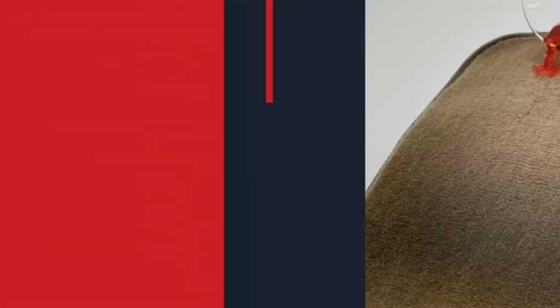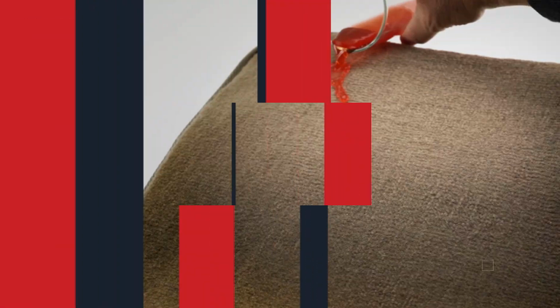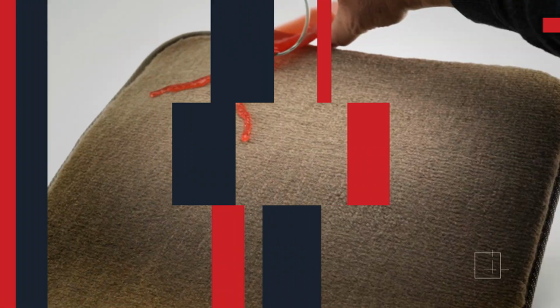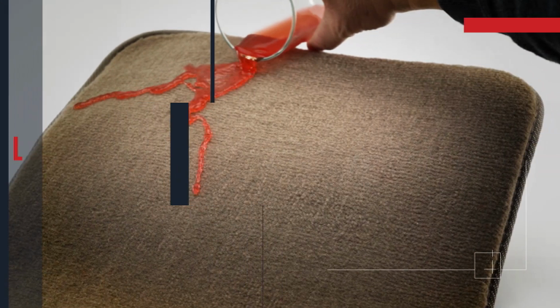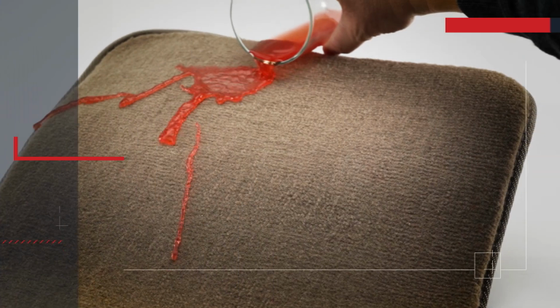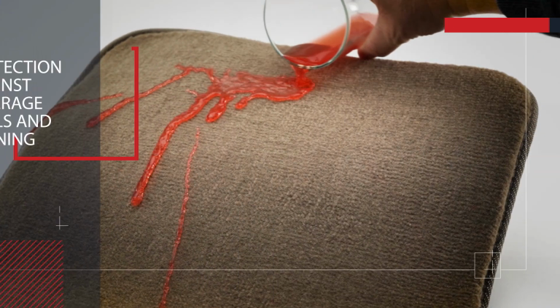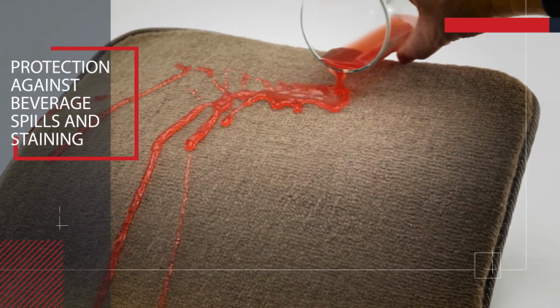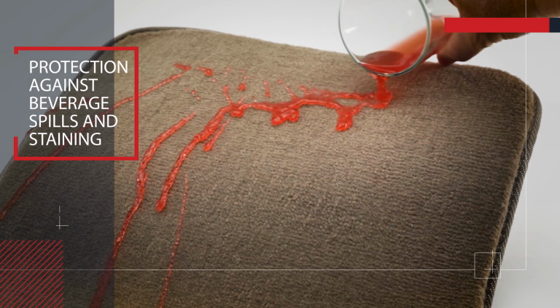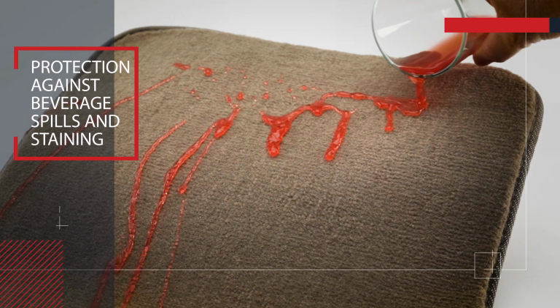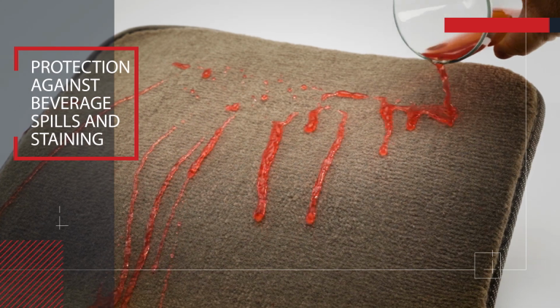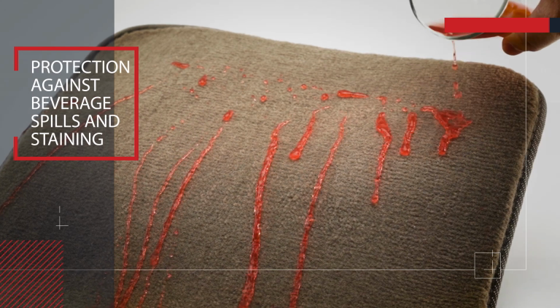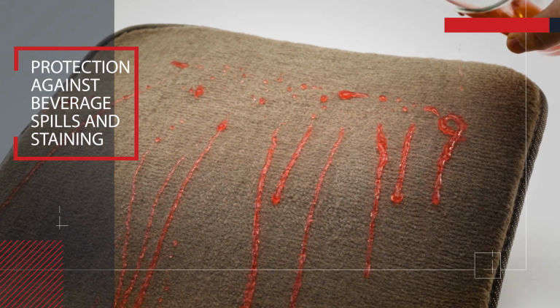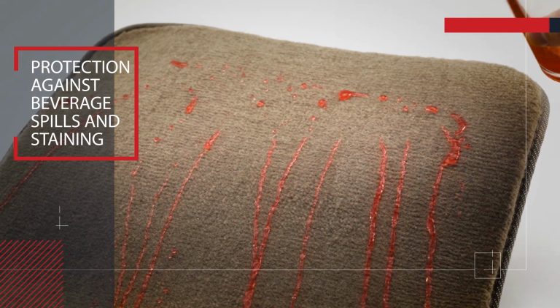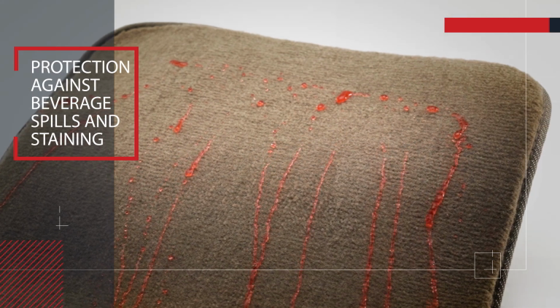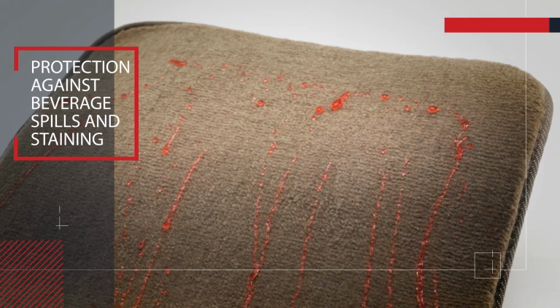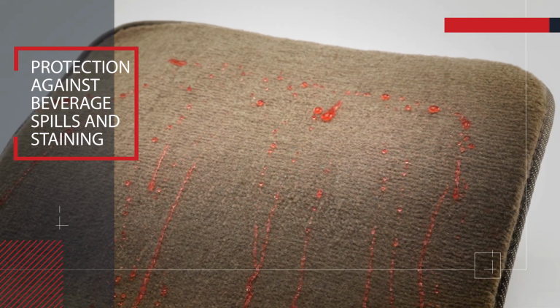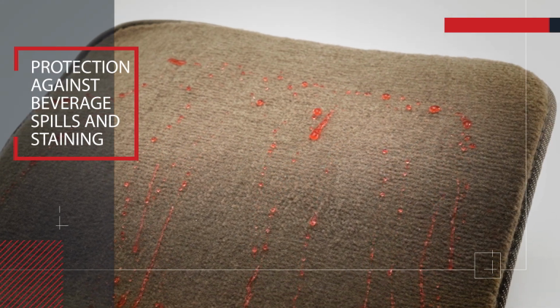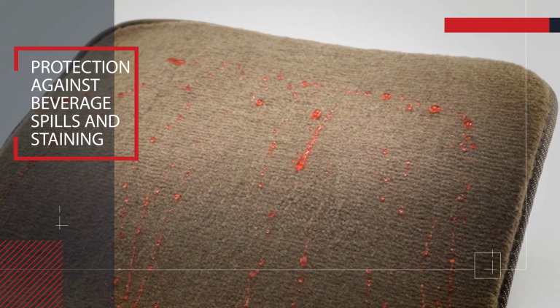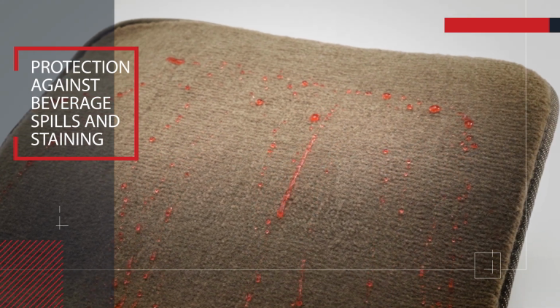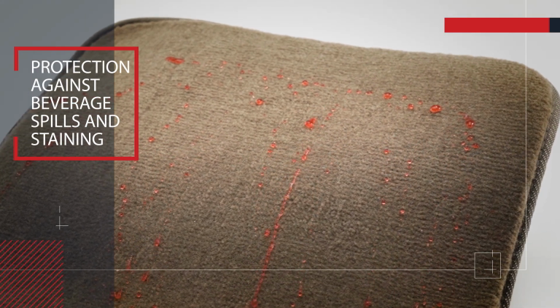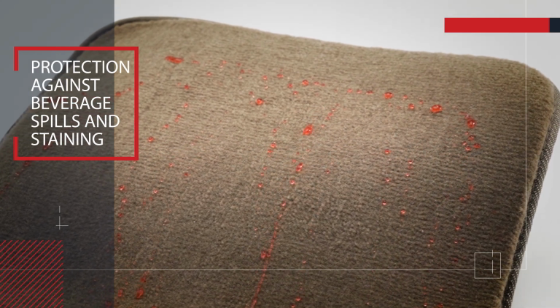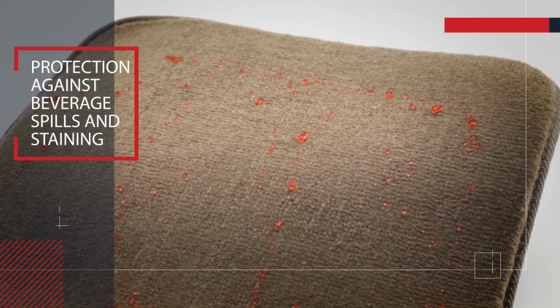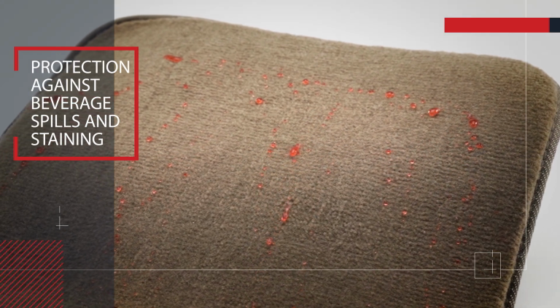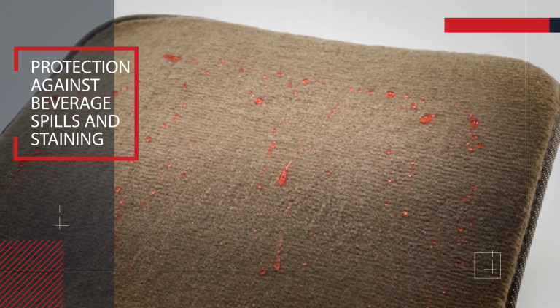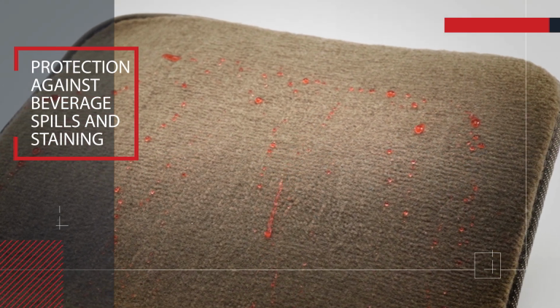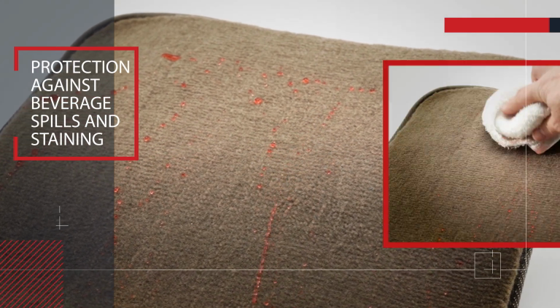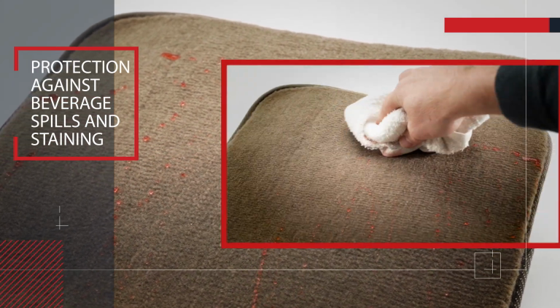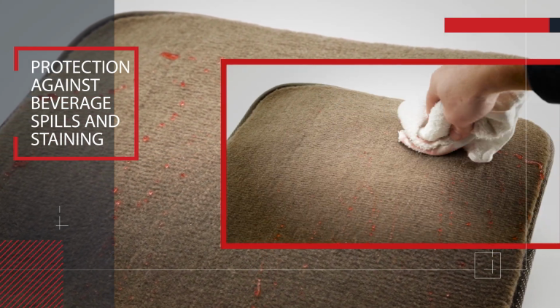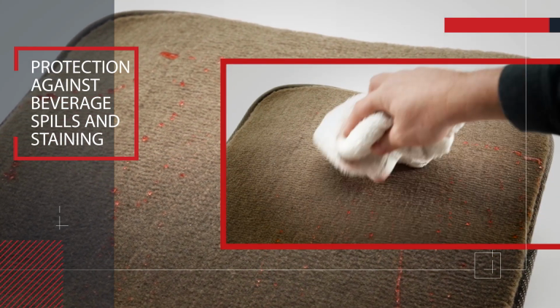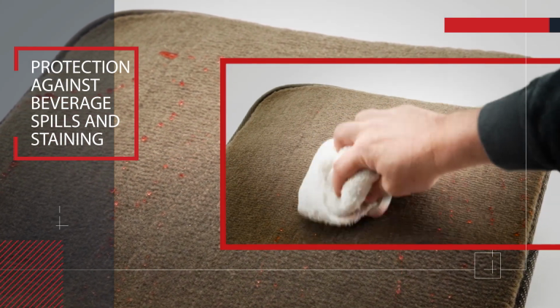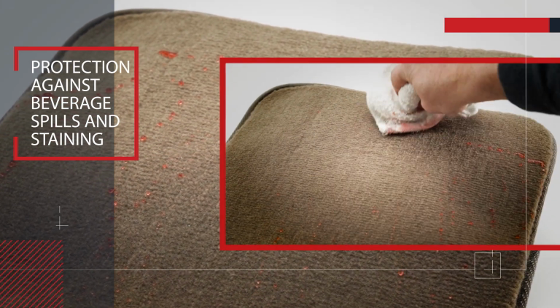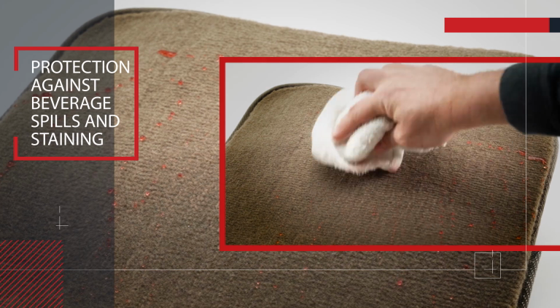You can see that when liquids are spilled, they bead up and run away, keeping your interior stain-free. It simply wipes off.